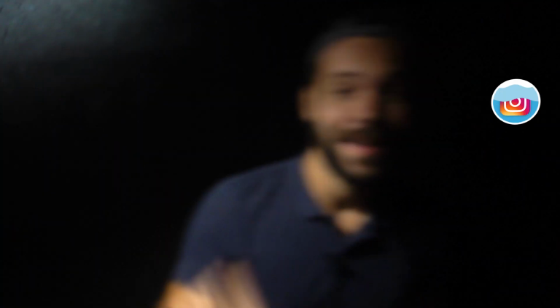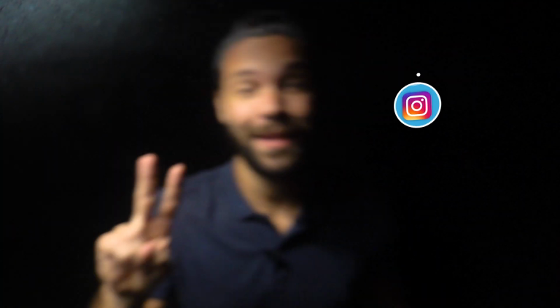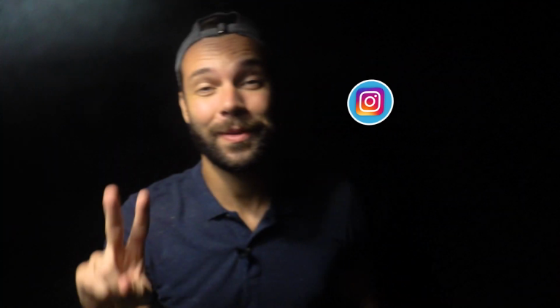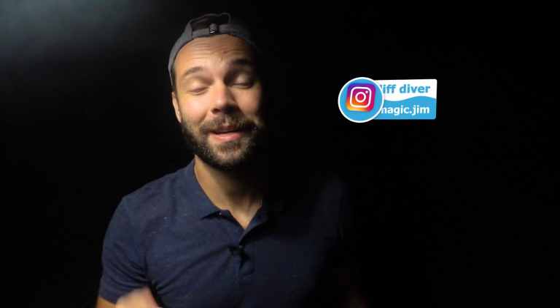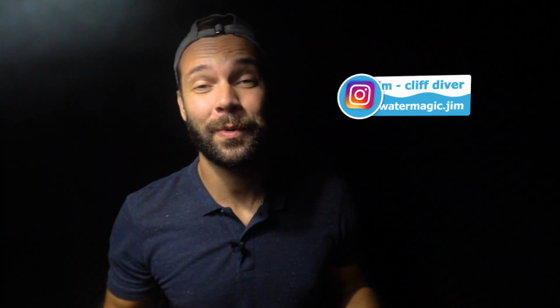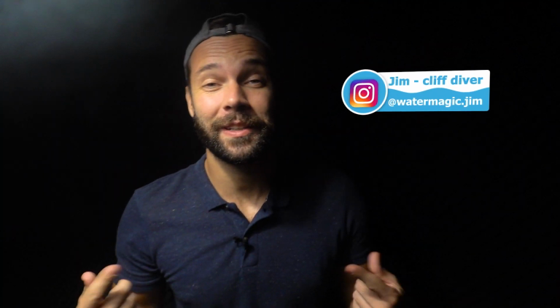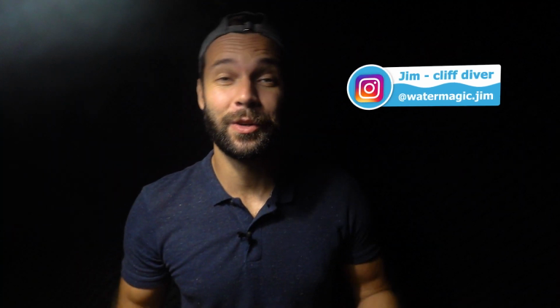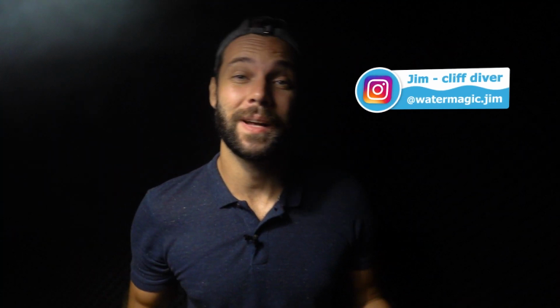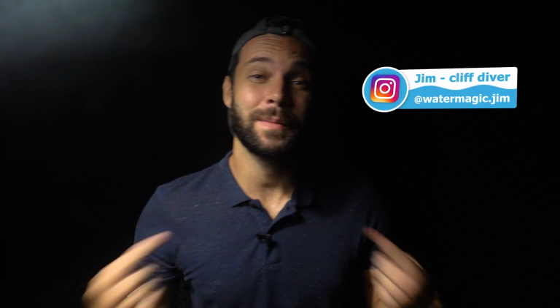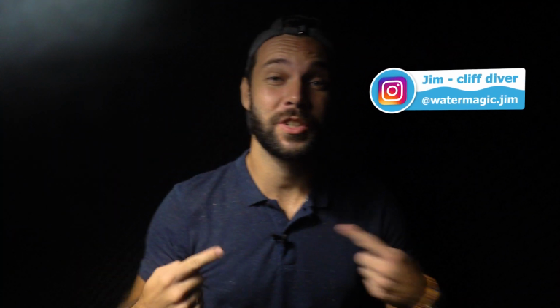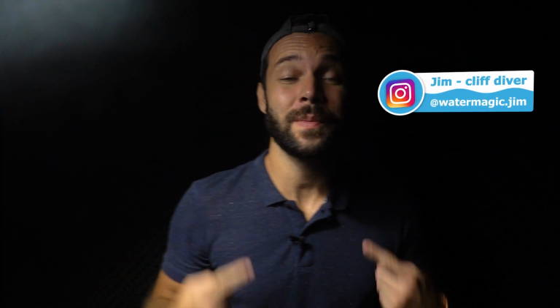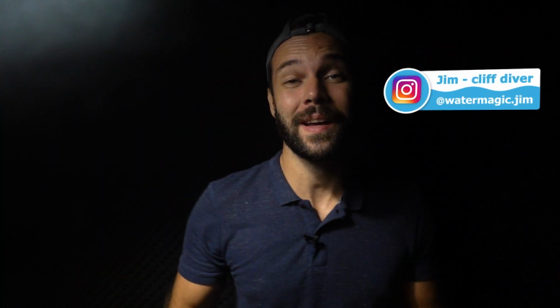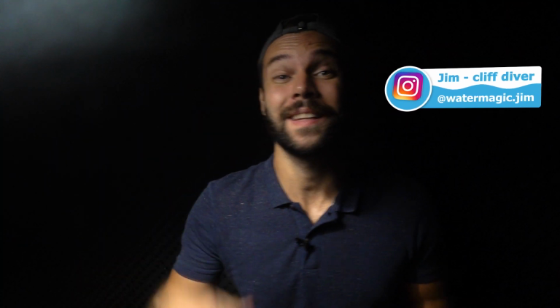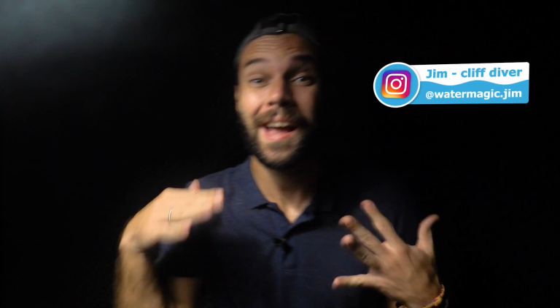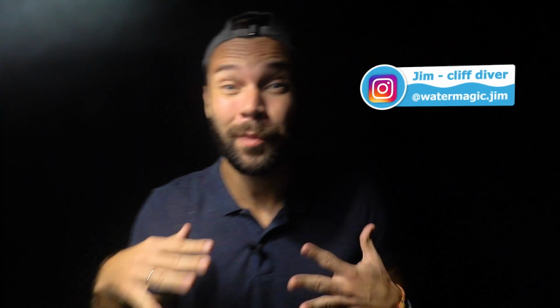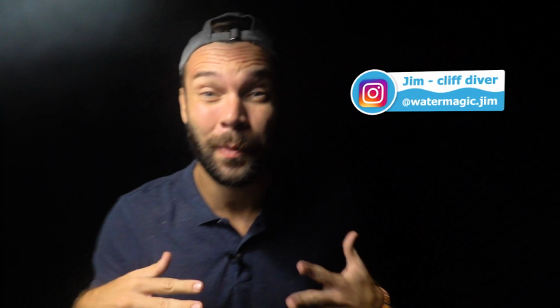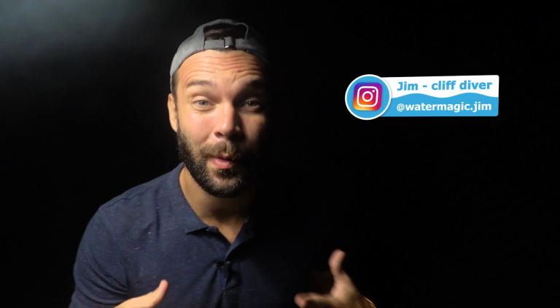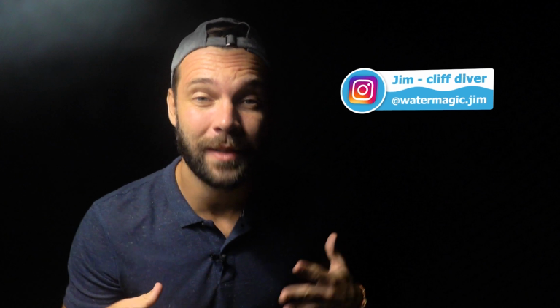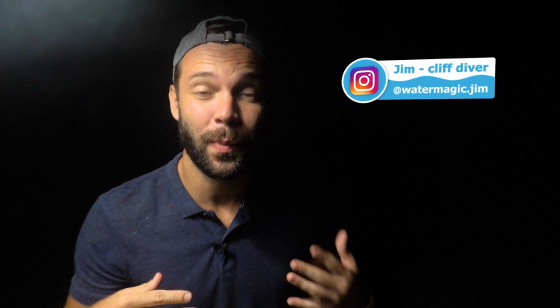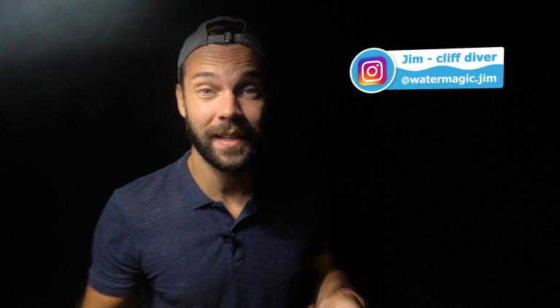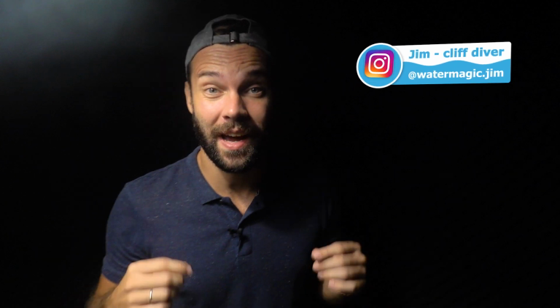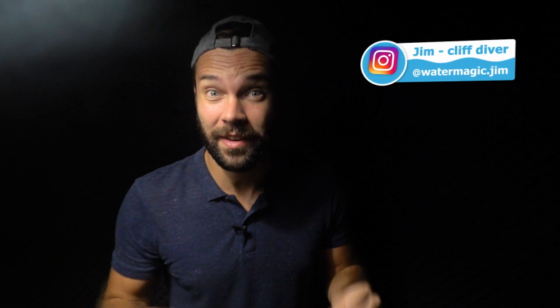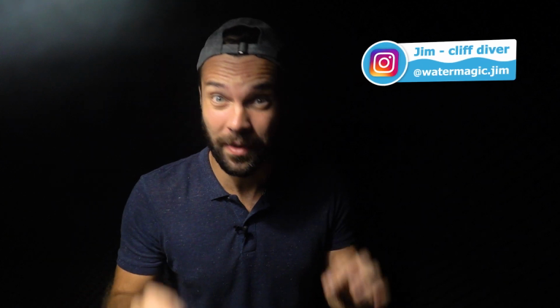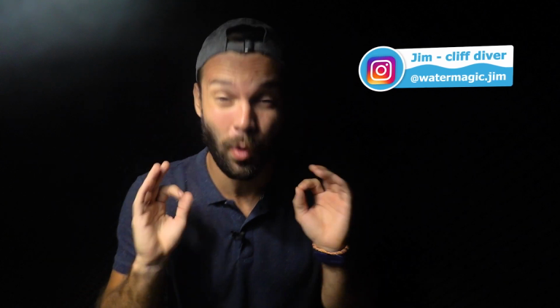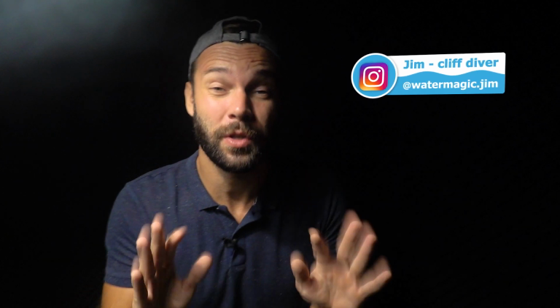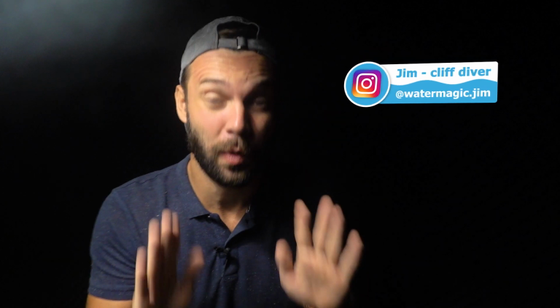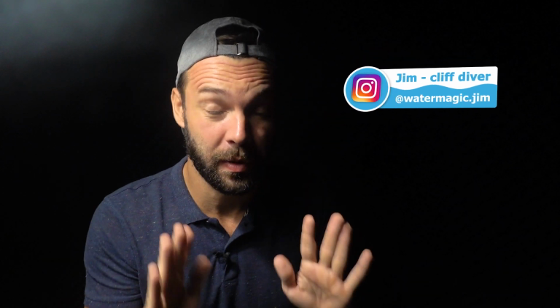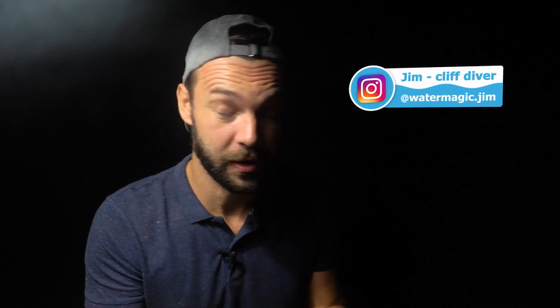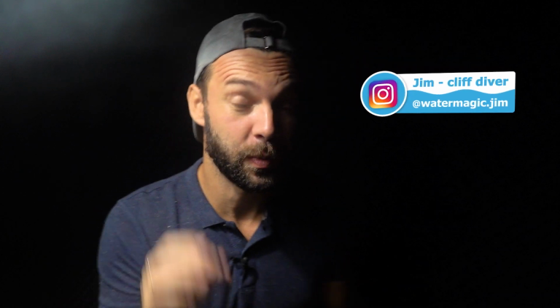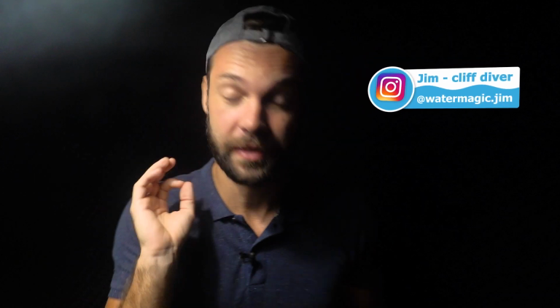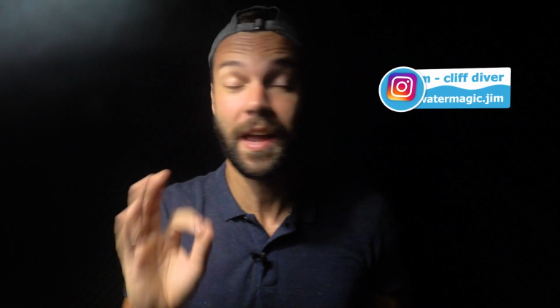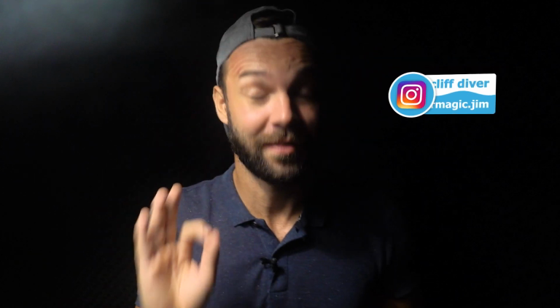Hey, what's up, water crew! My name is Jim and I'm on my way to make diving the most popular sport ever.